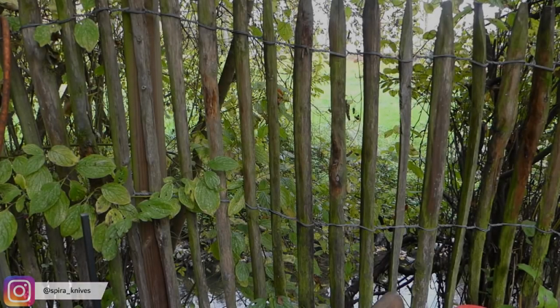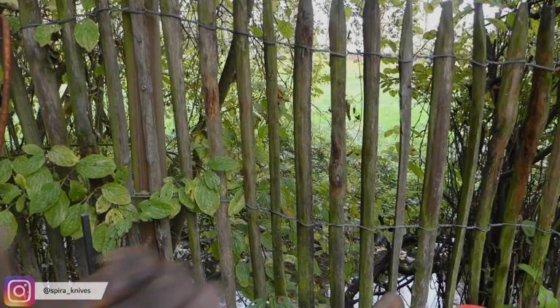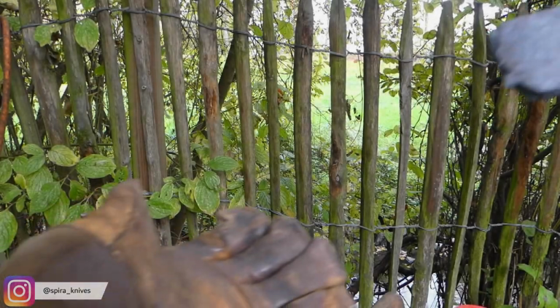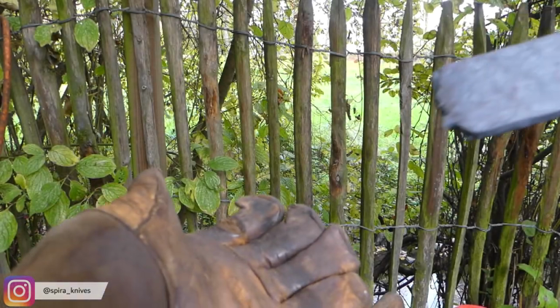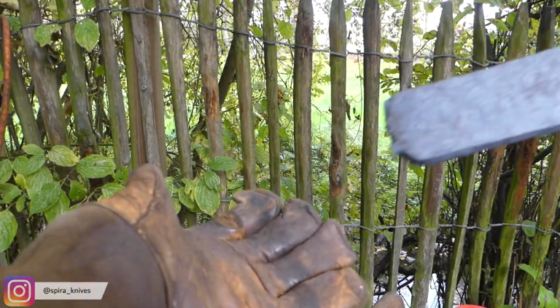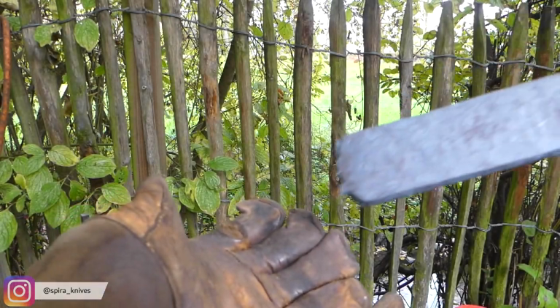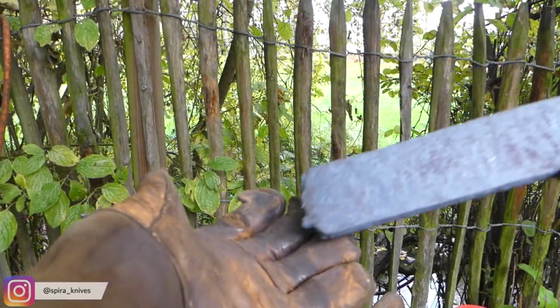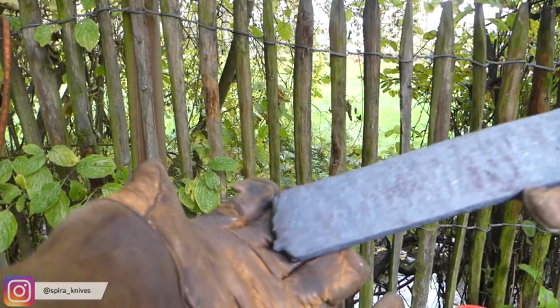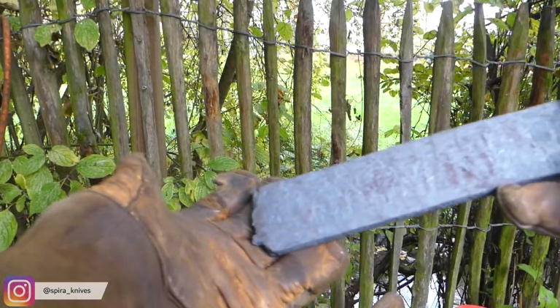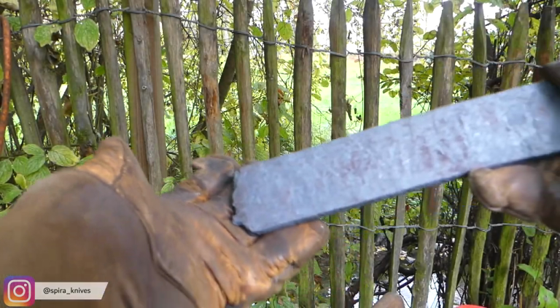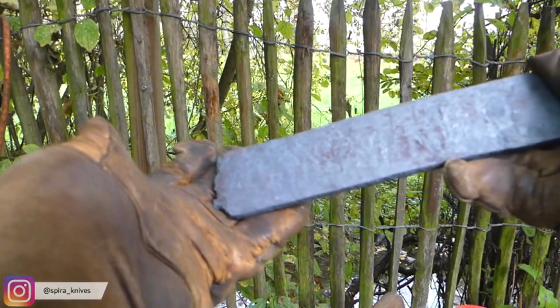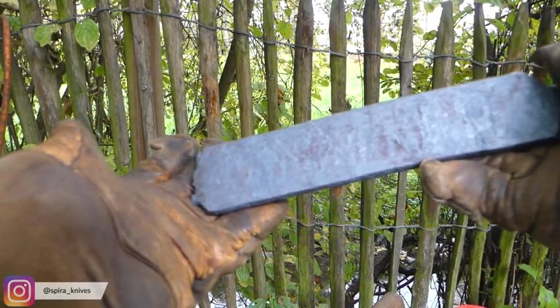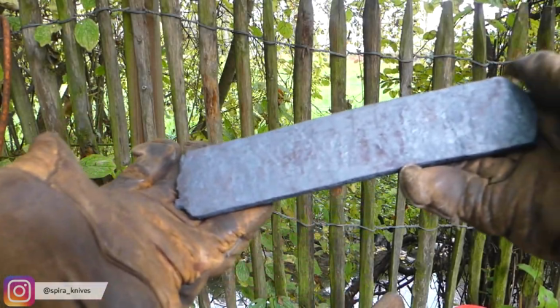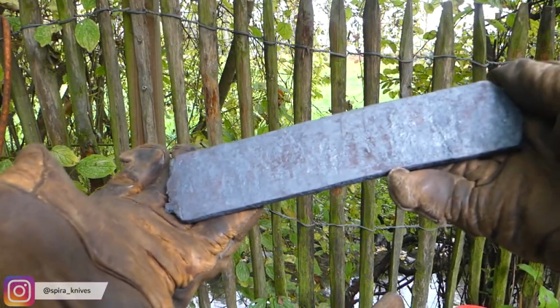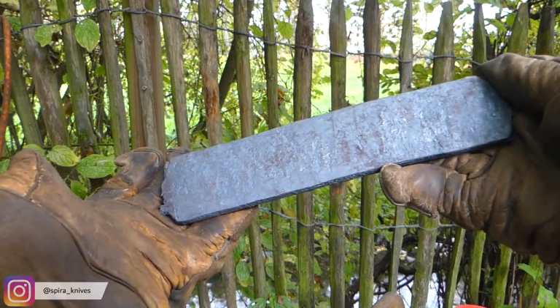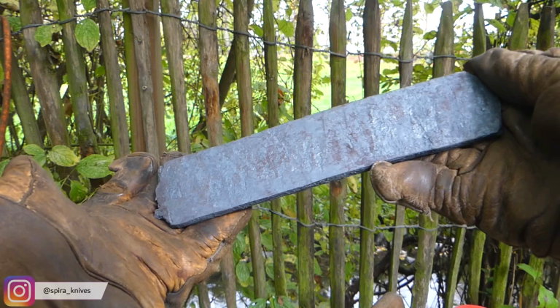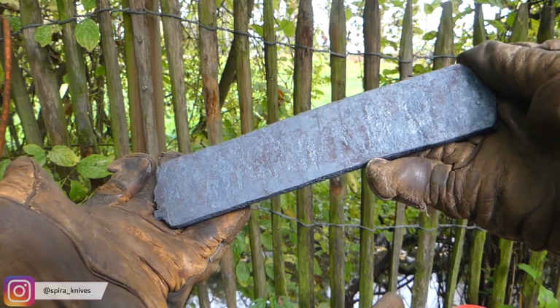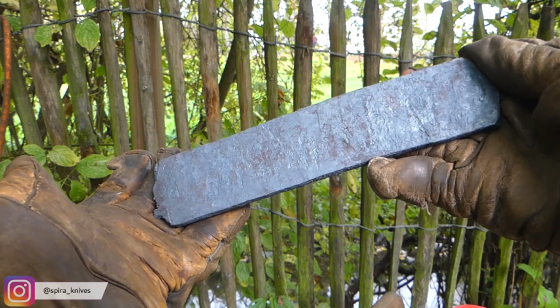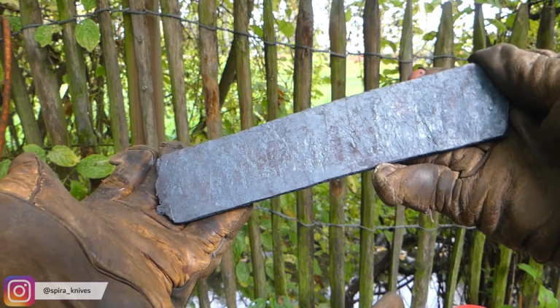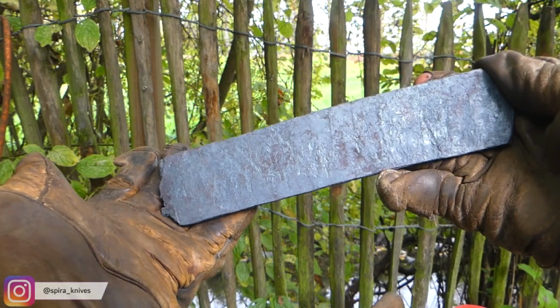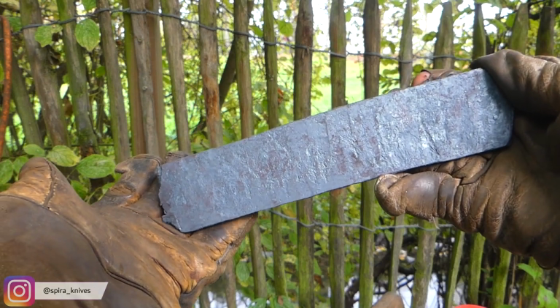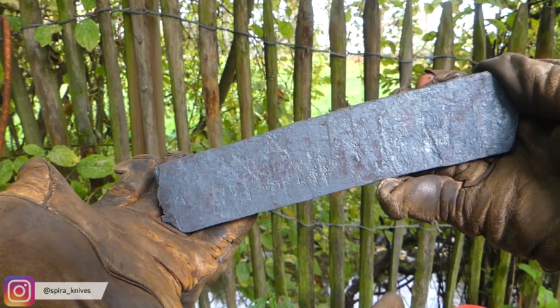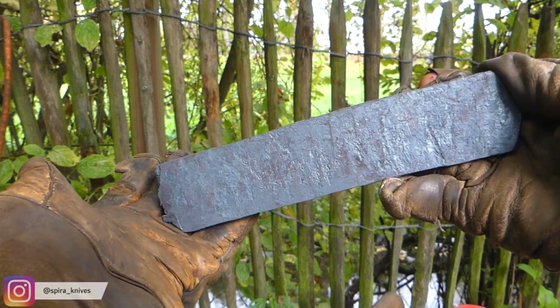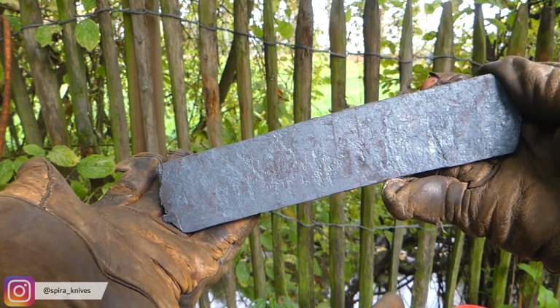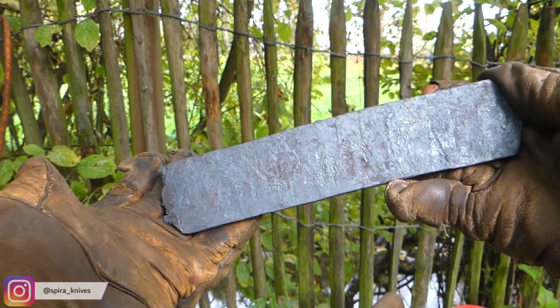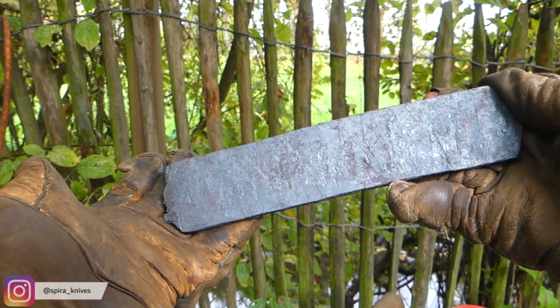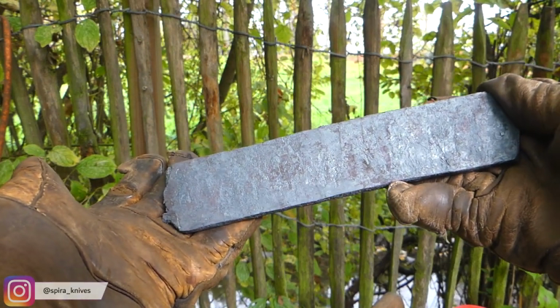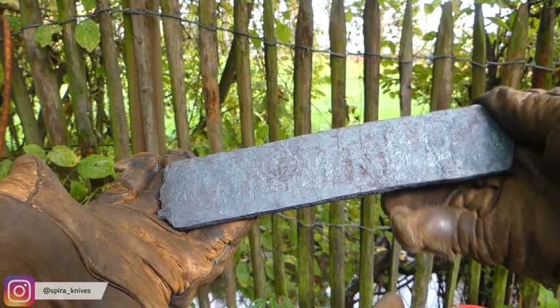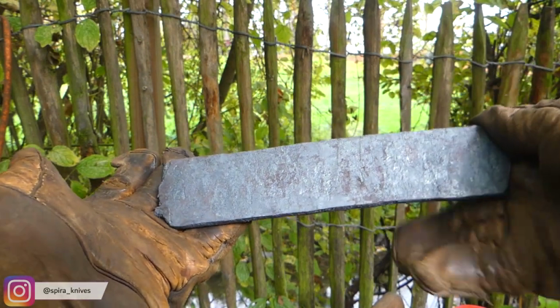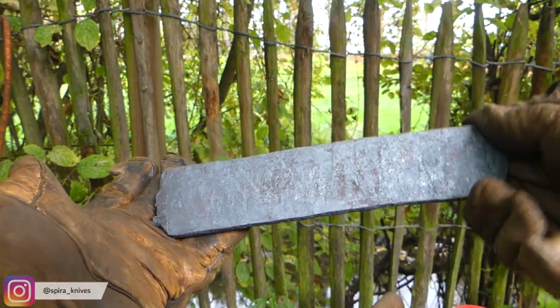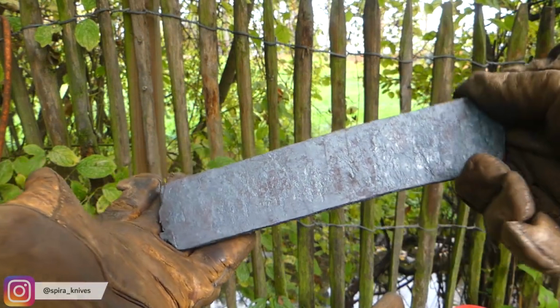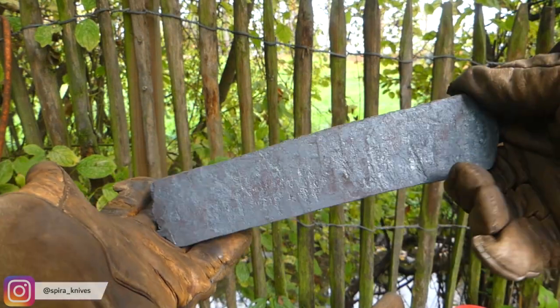Nevertheless, after two days of forging, here is the final Damascus billet that we can now forge a knife out of.